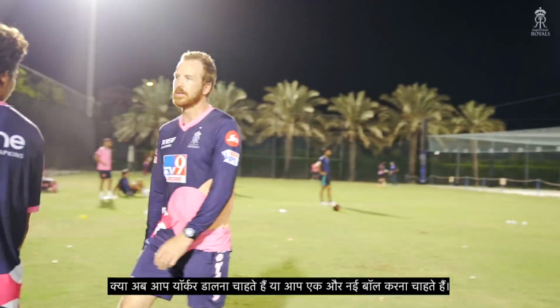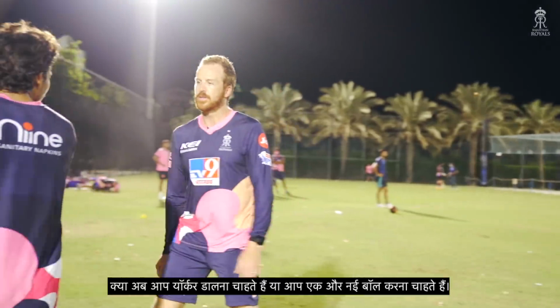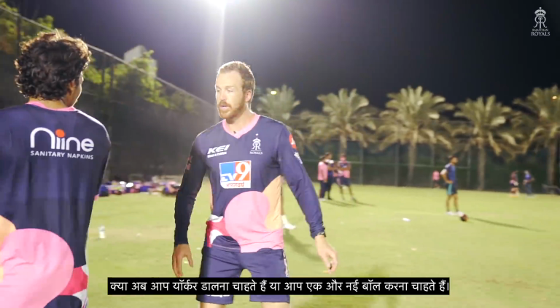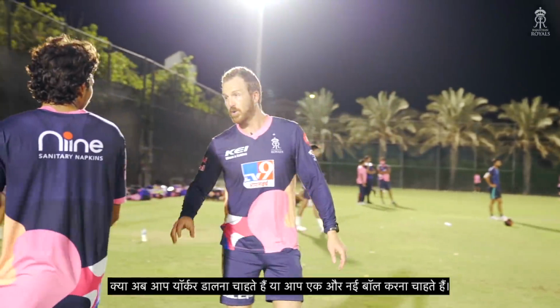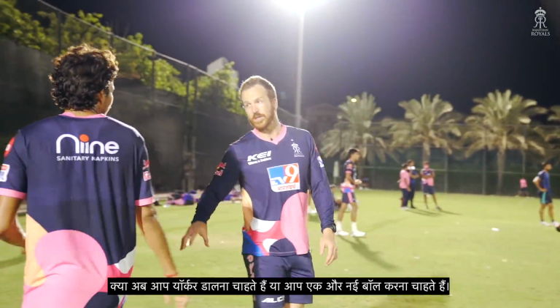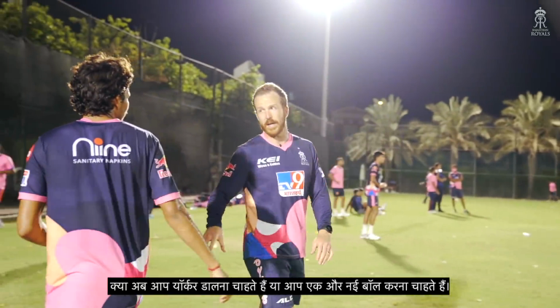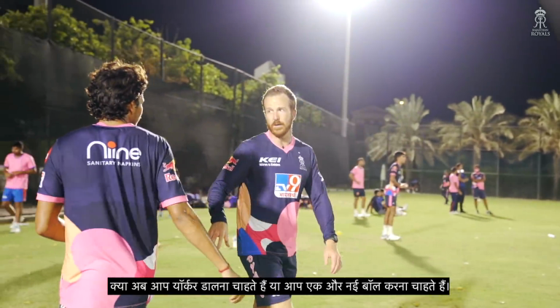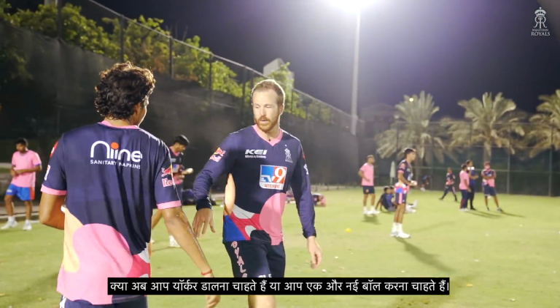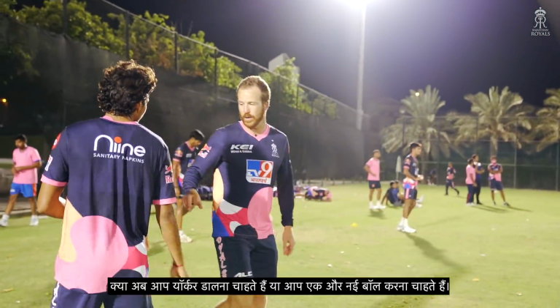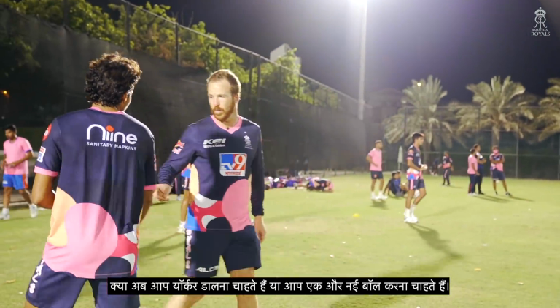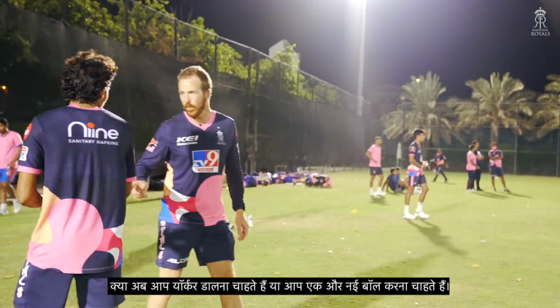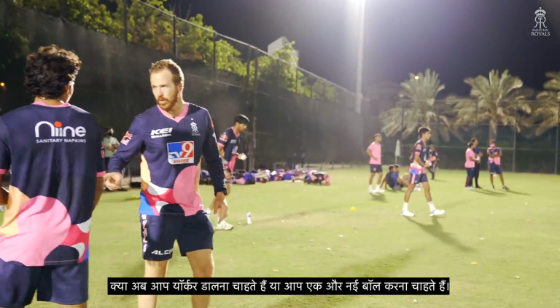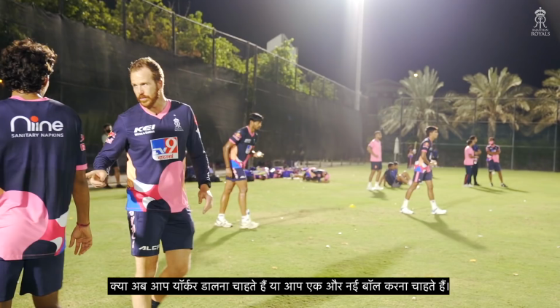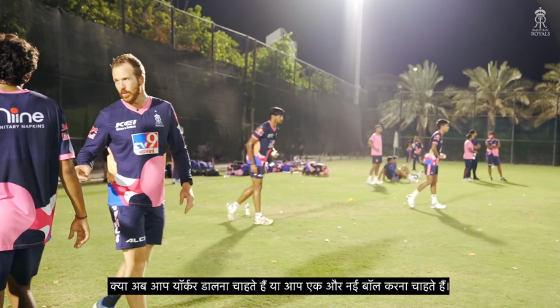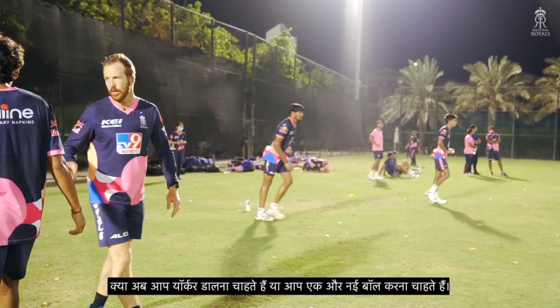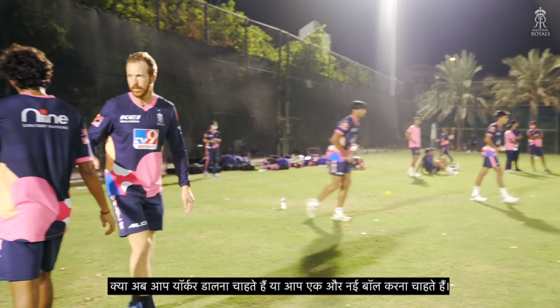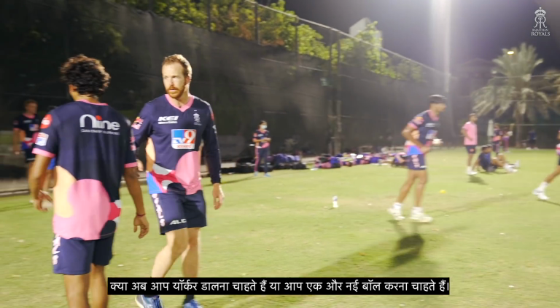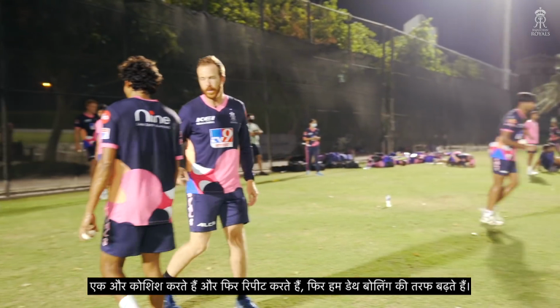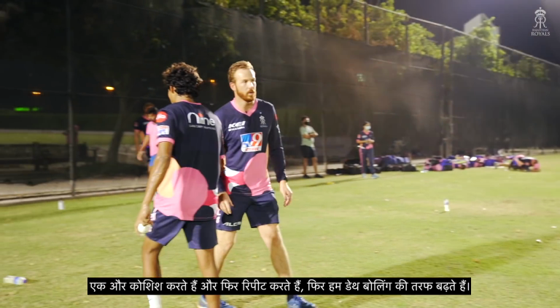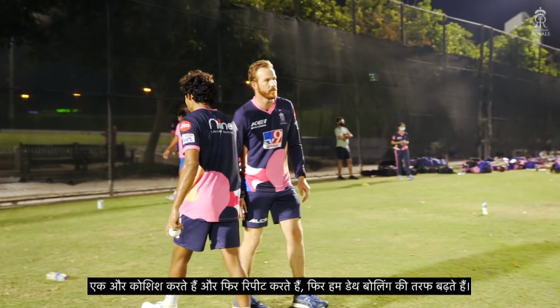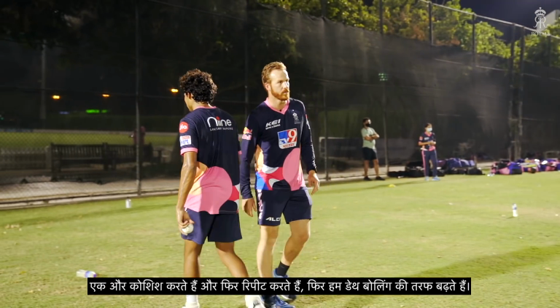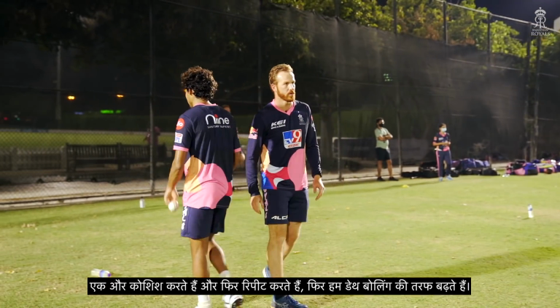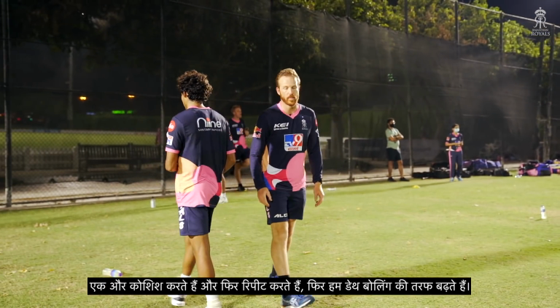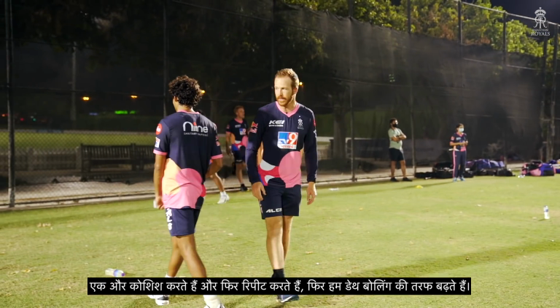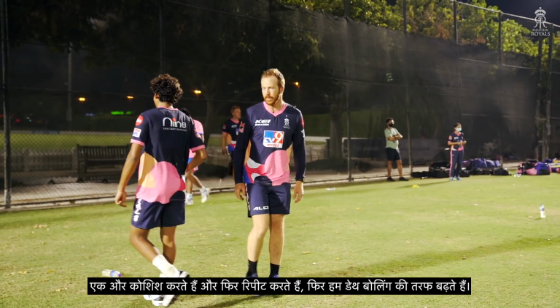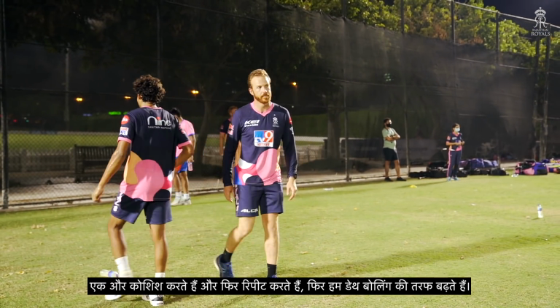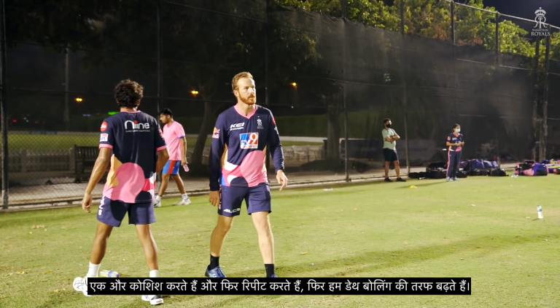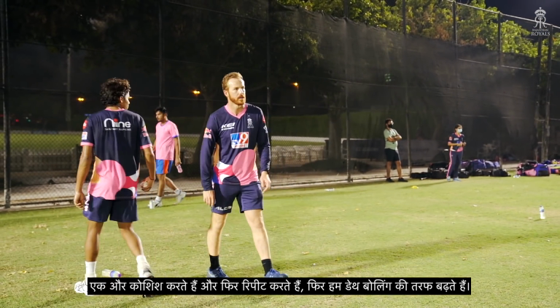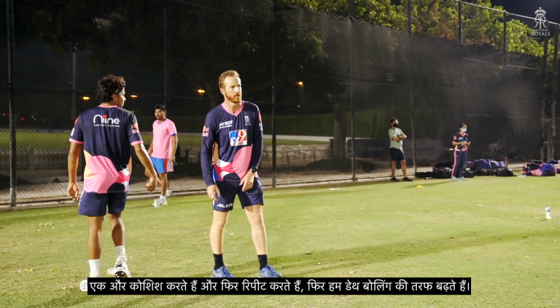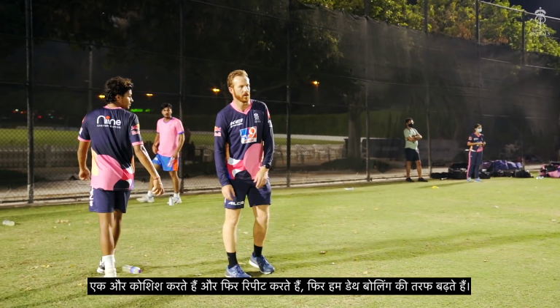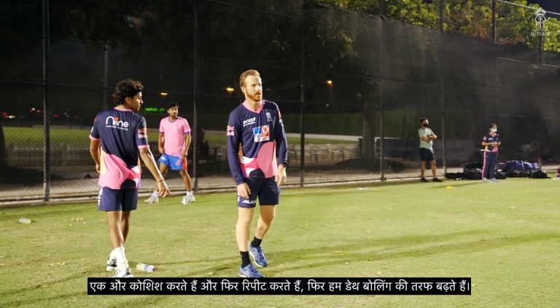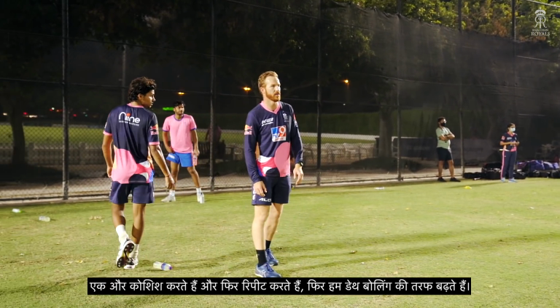Do you want to go Yorkers now or do you want to do one more new ball? One more? Try and repeat that, then we go to death.